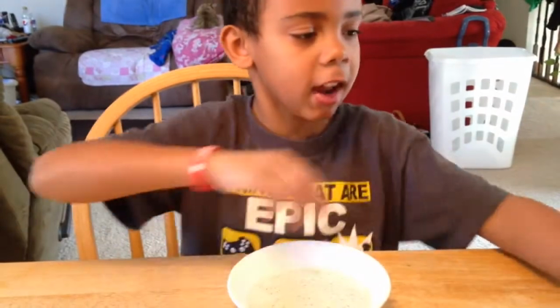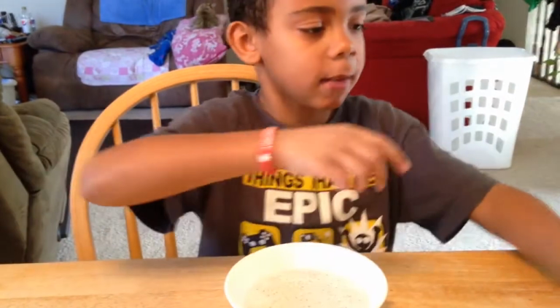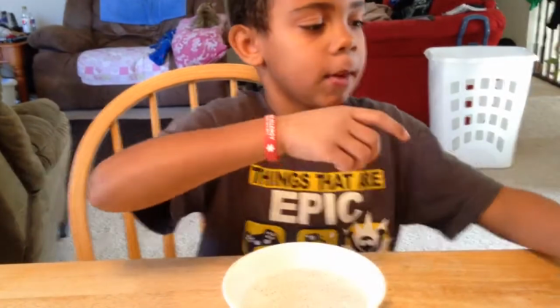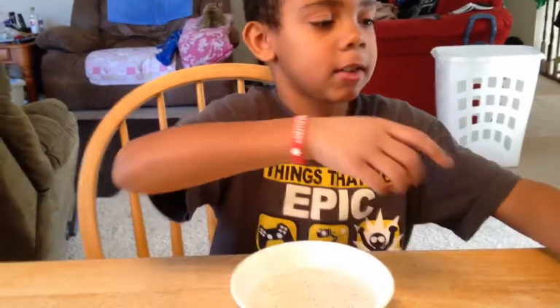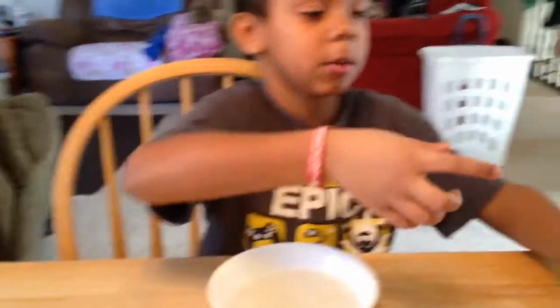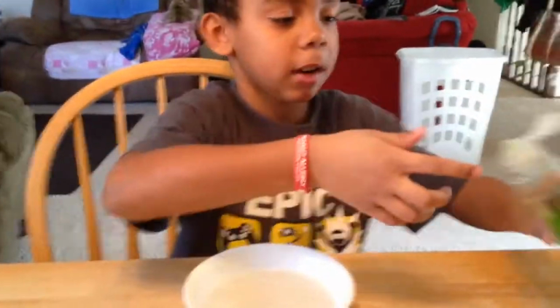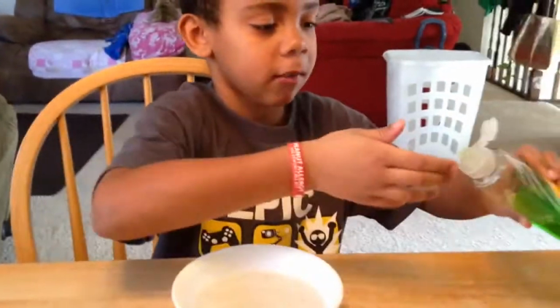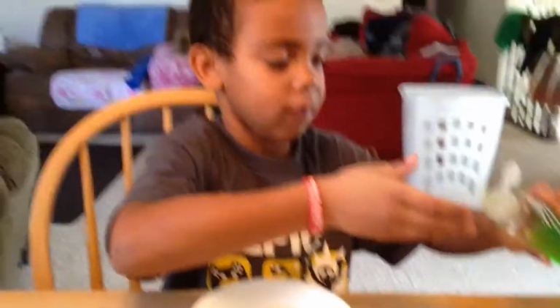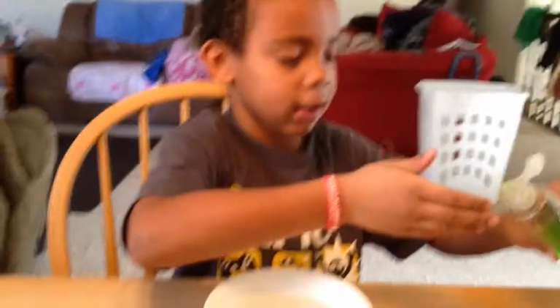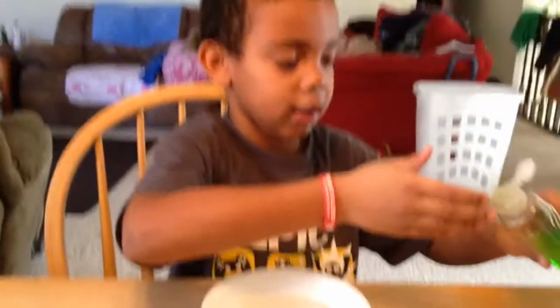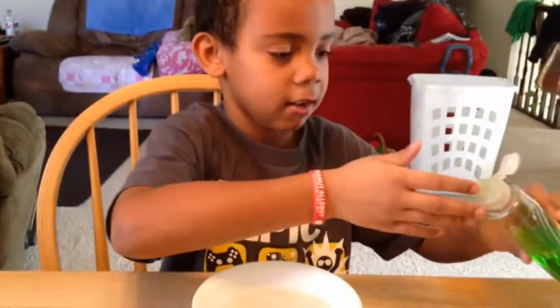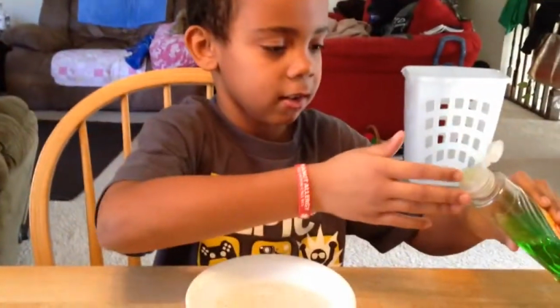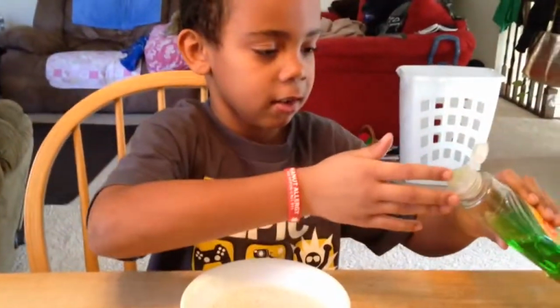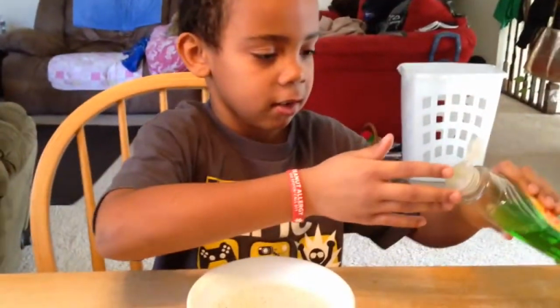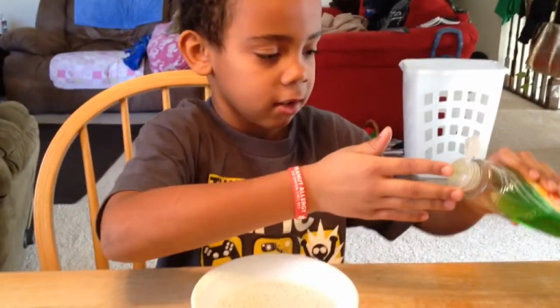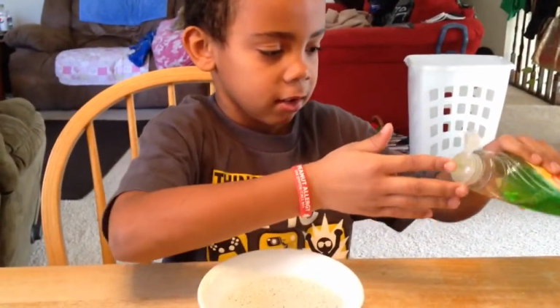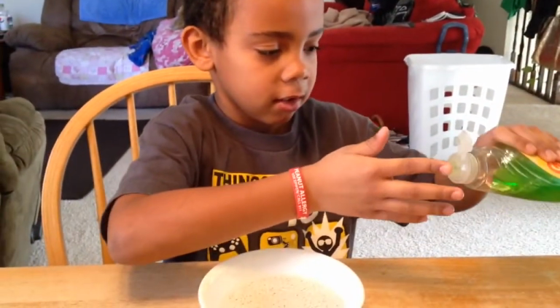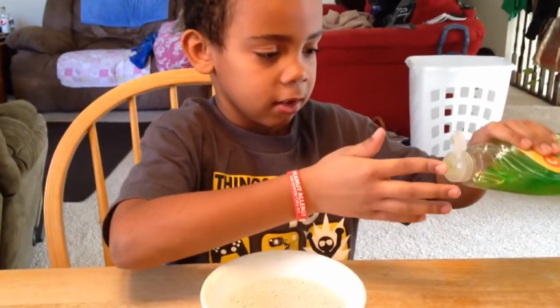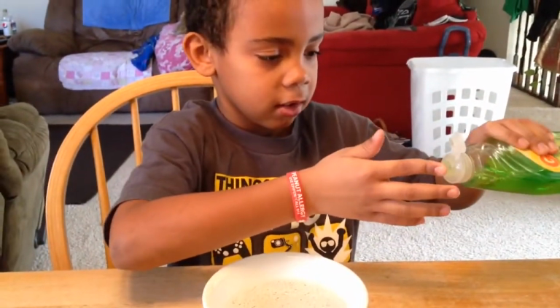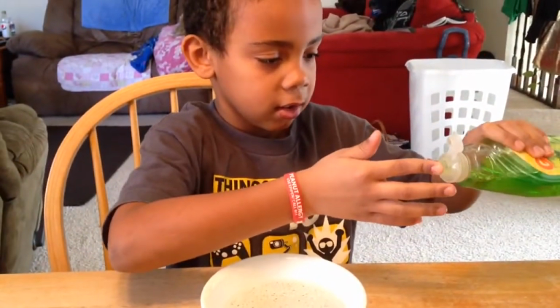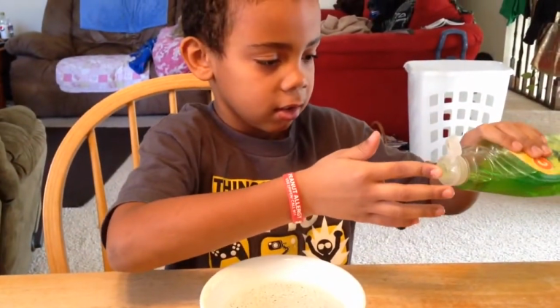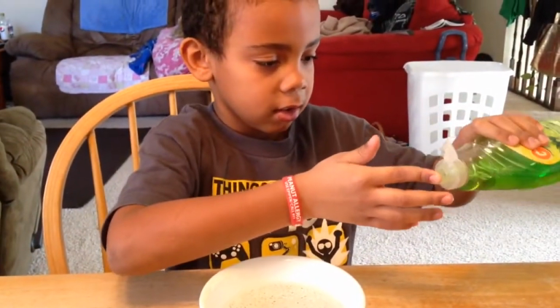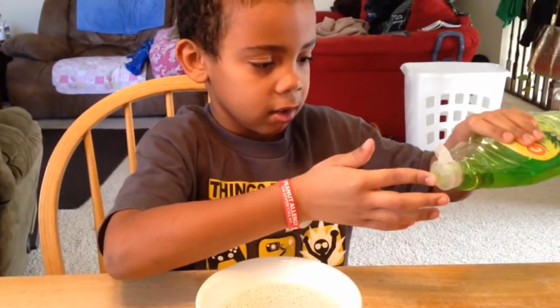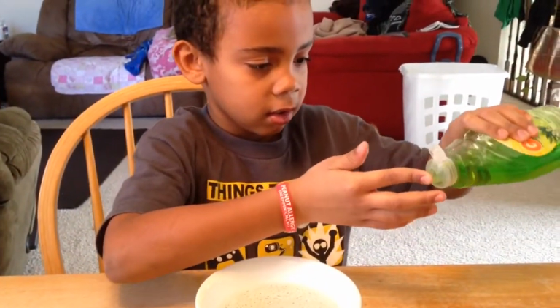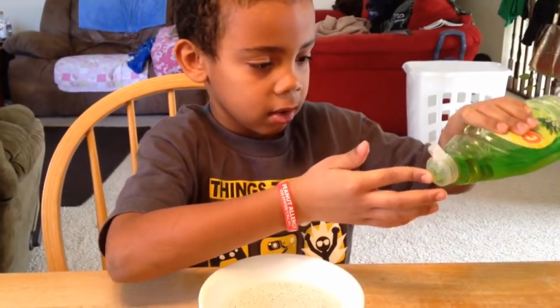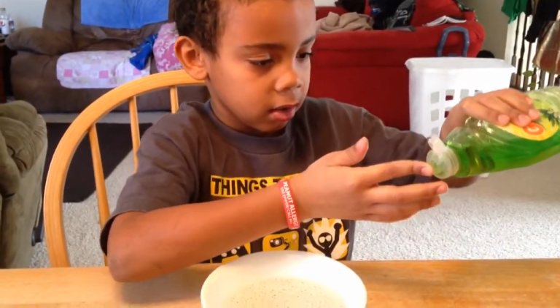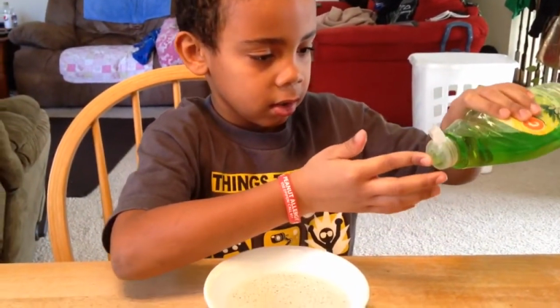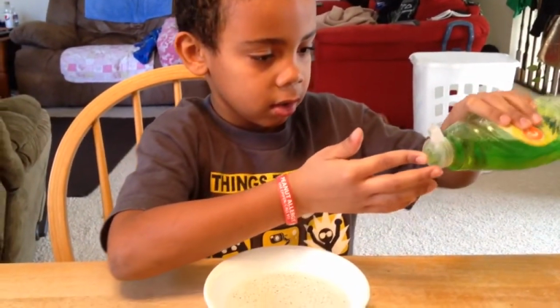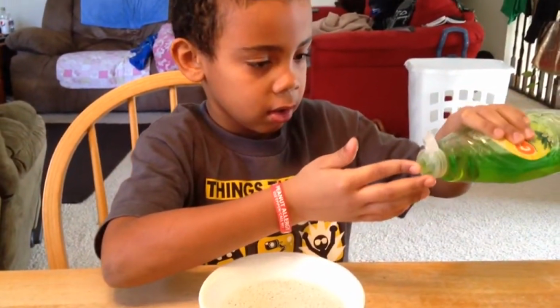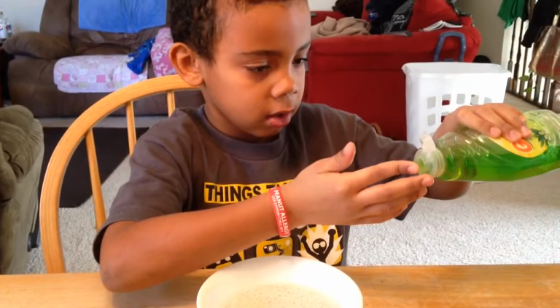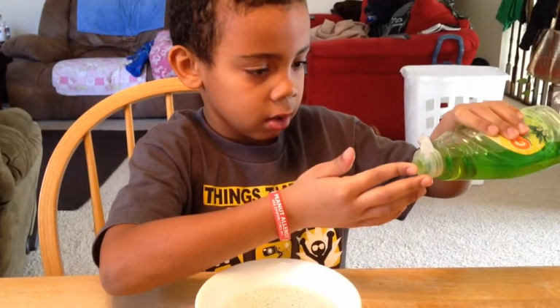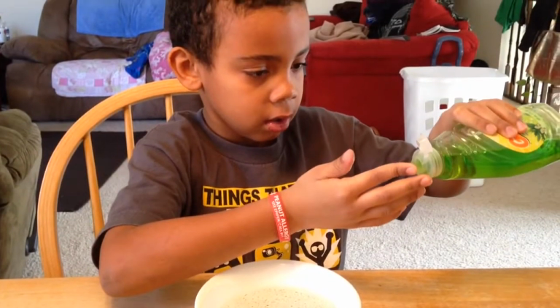Then you put soap on your finger — just a little bit. All you're going to do is just get a little bit of soap on your finger.